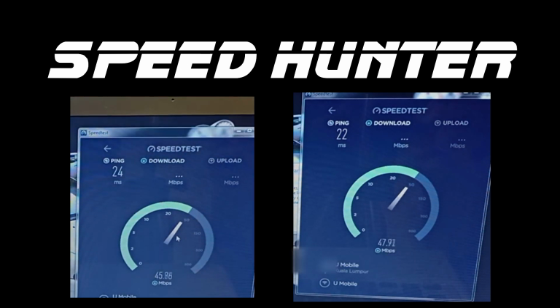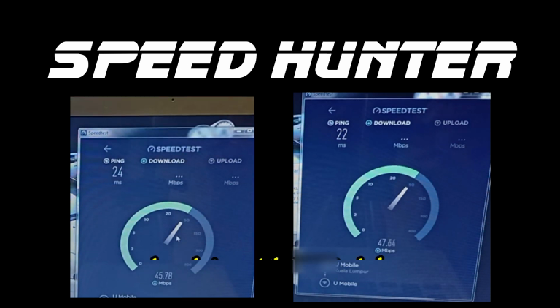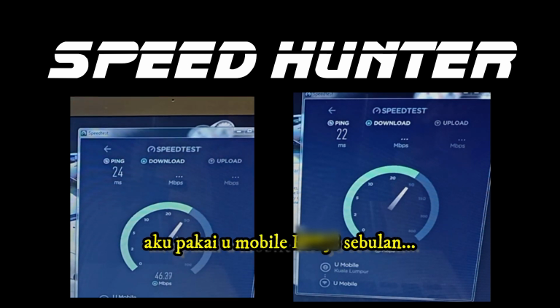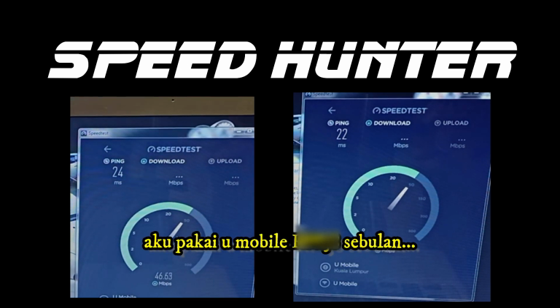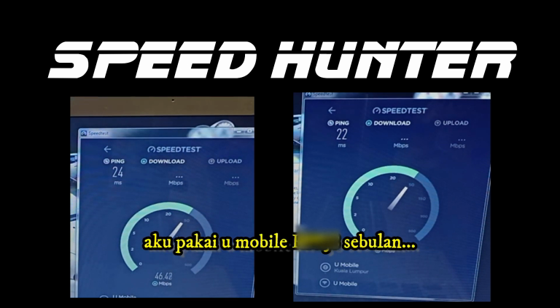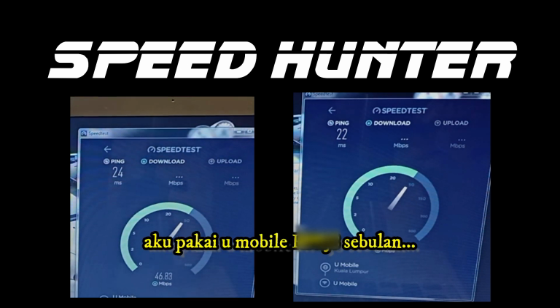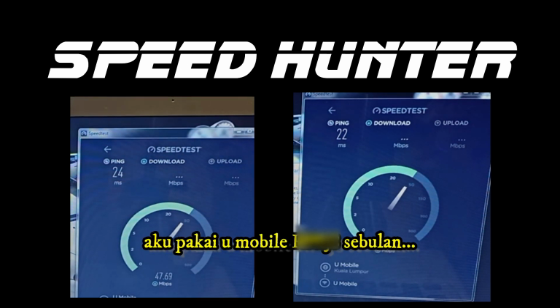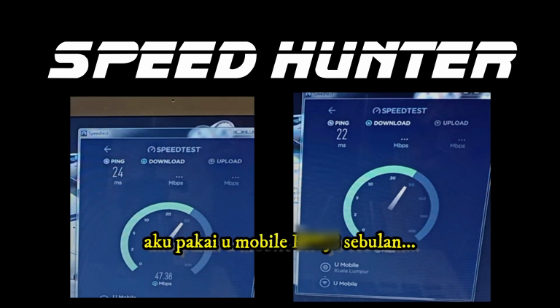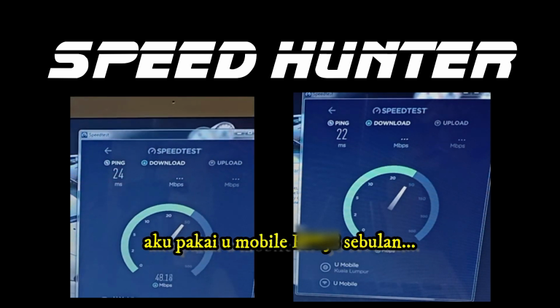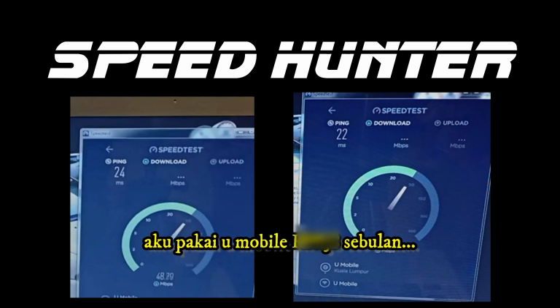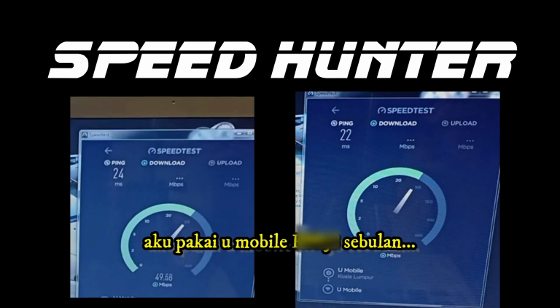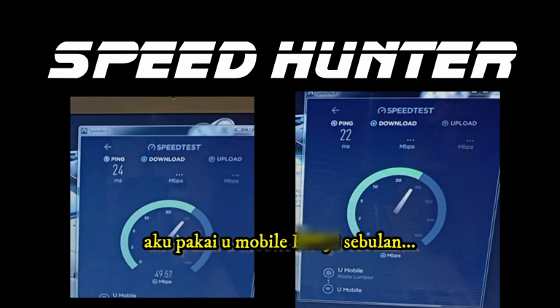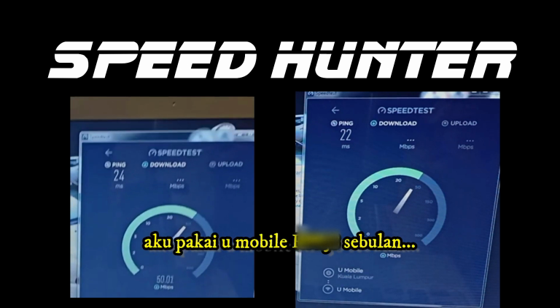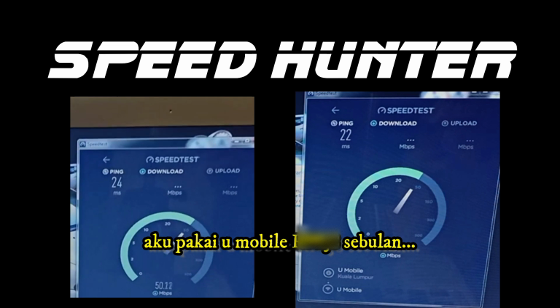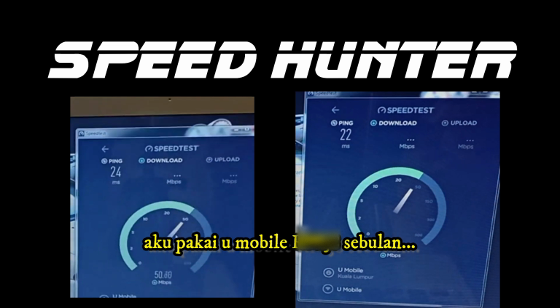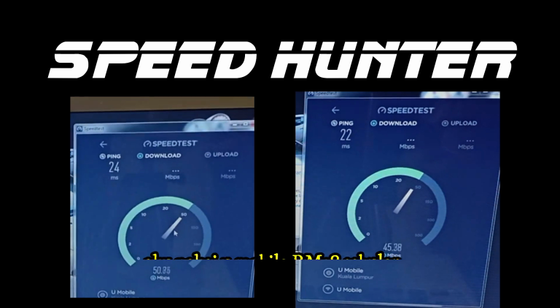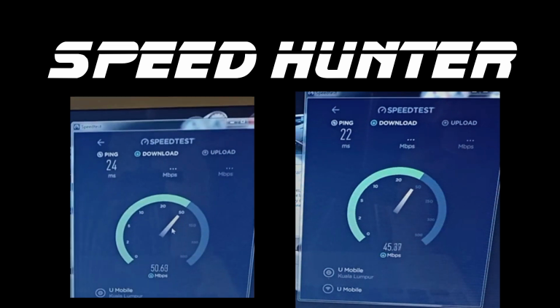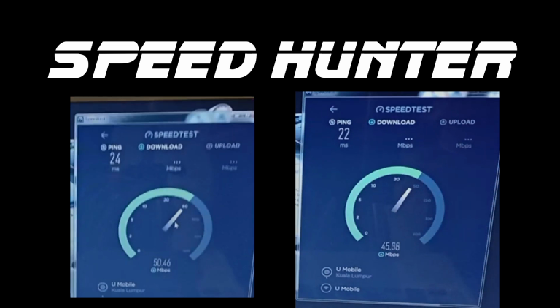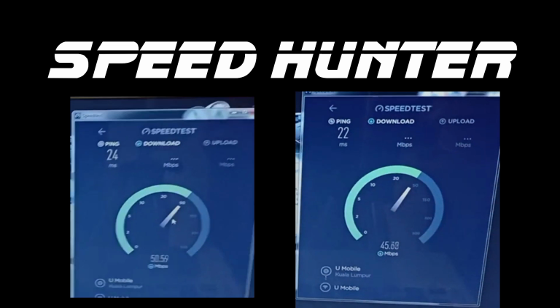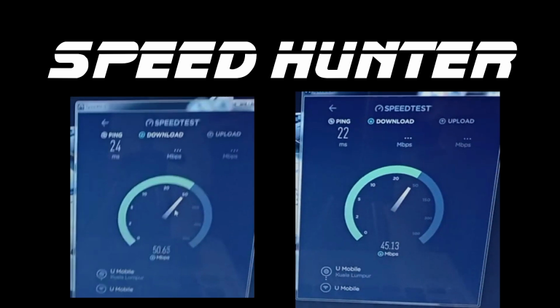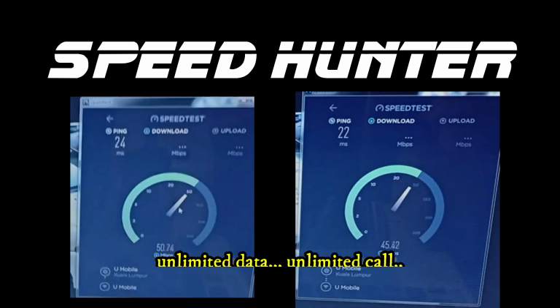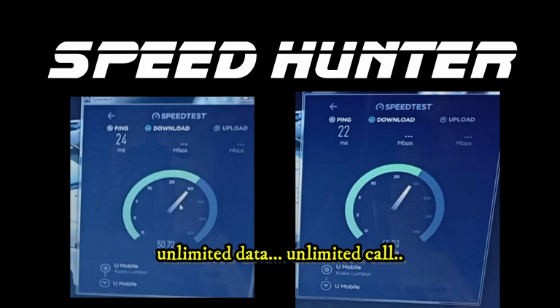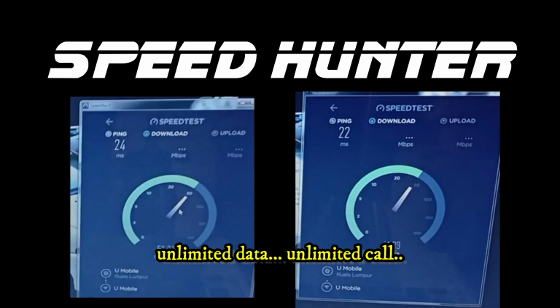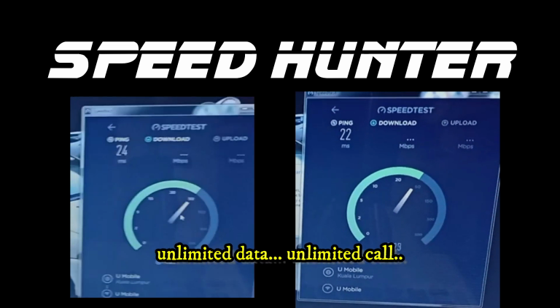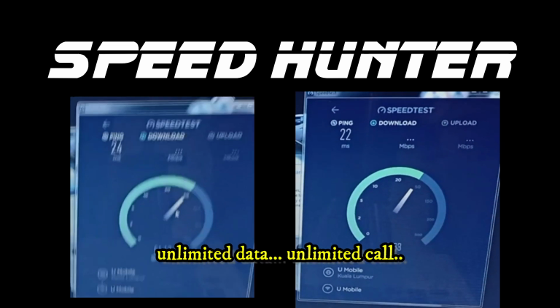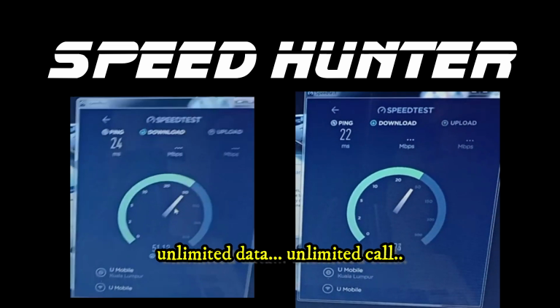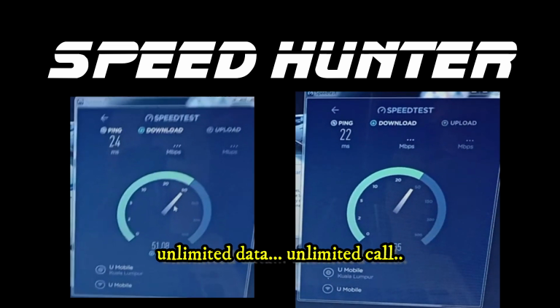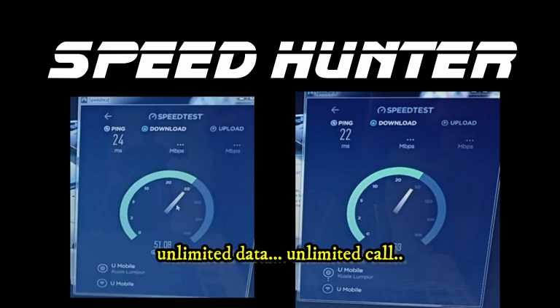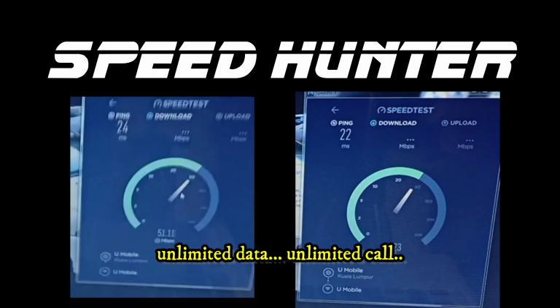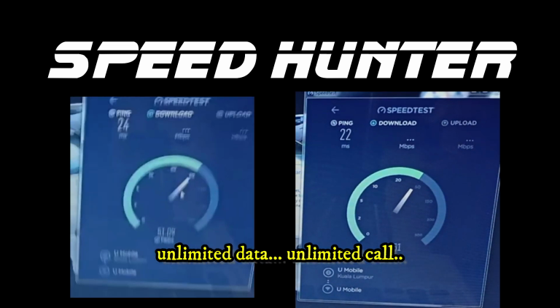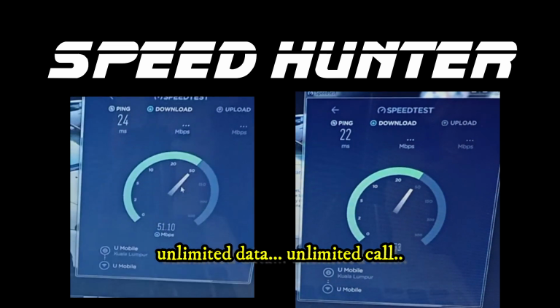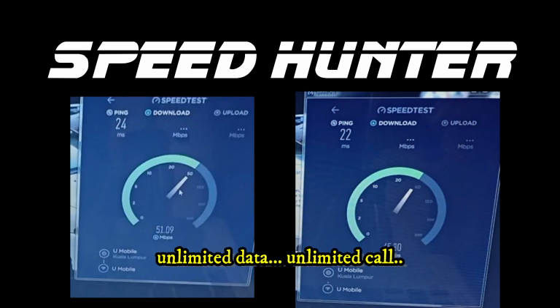I am using U-Mobile for RM38 a month — unlimited data and unlimited calls.